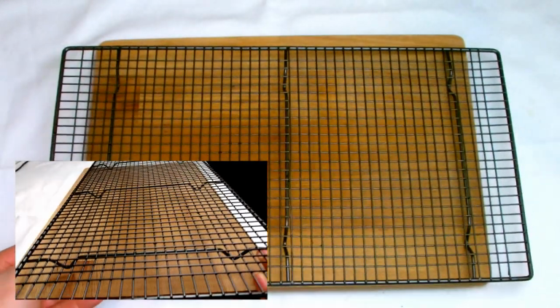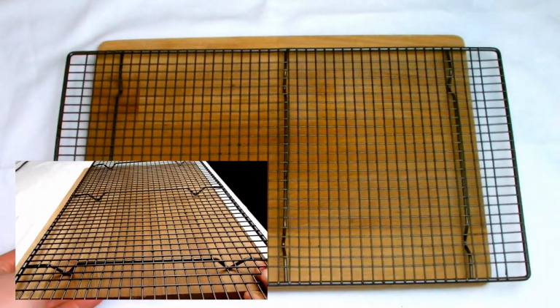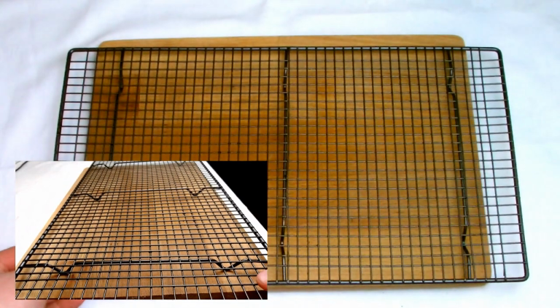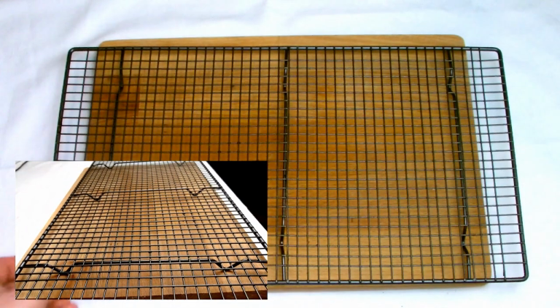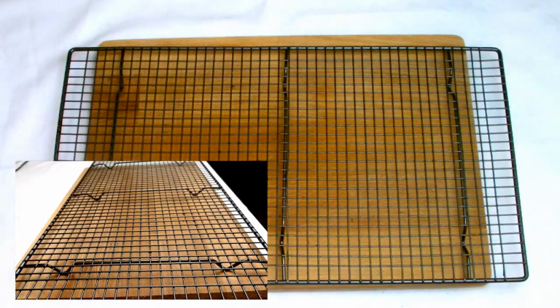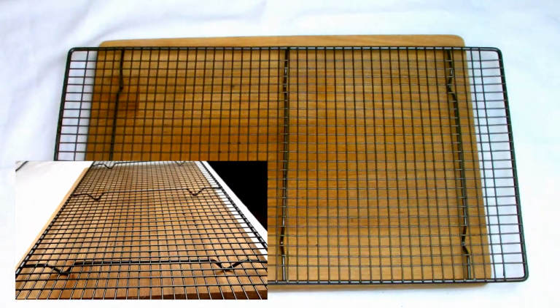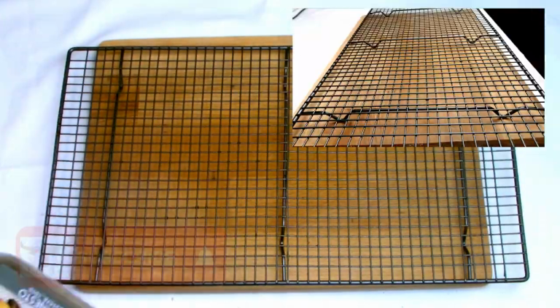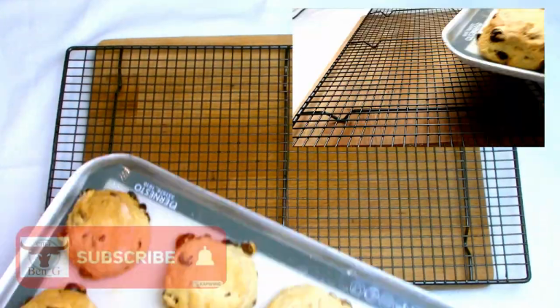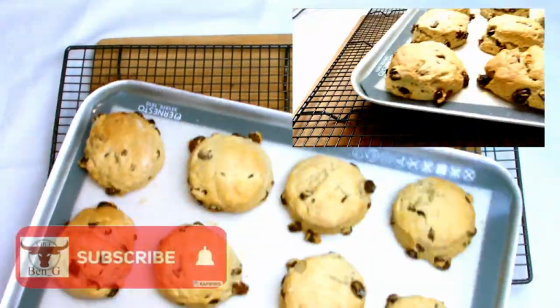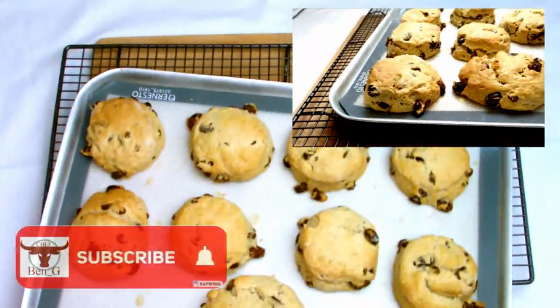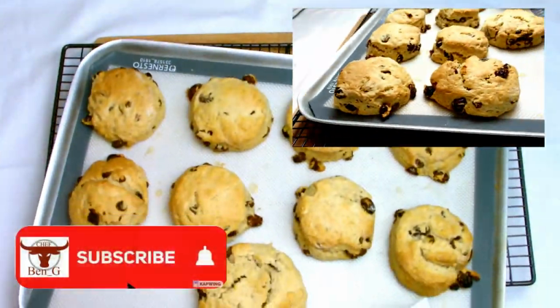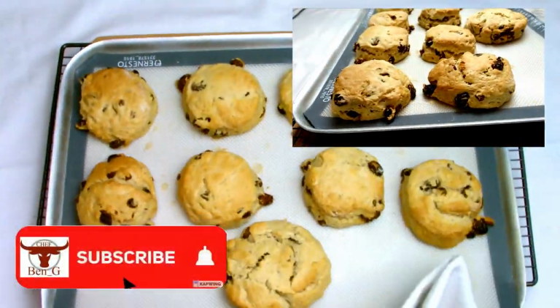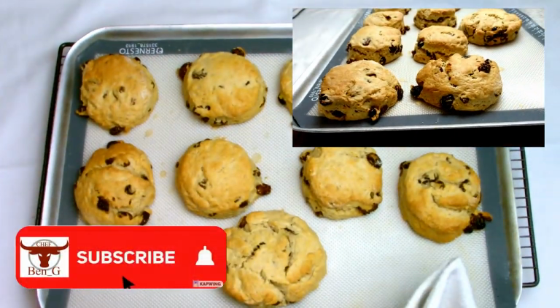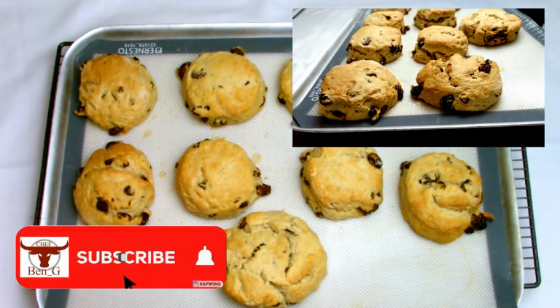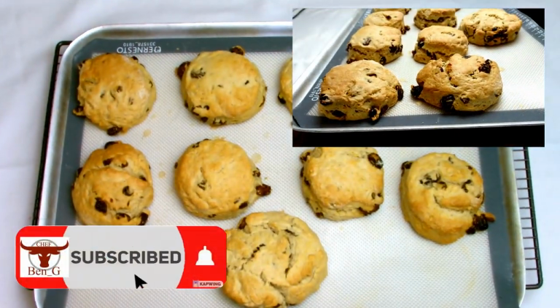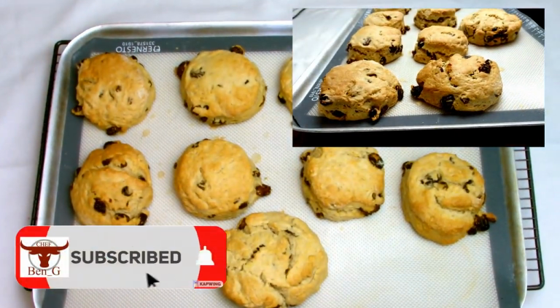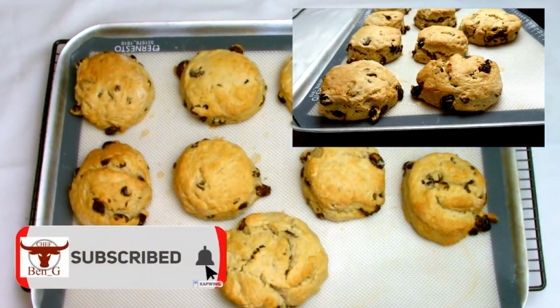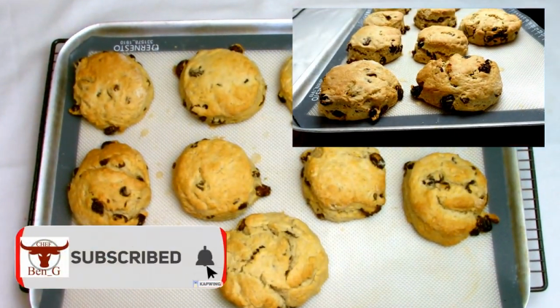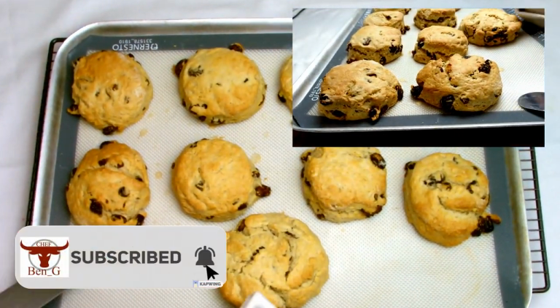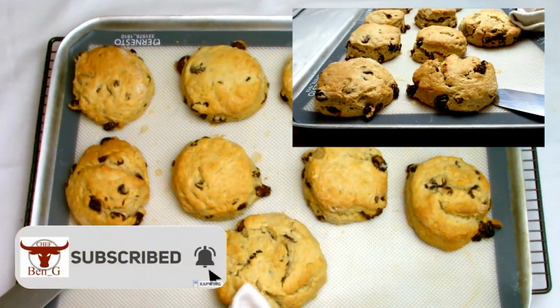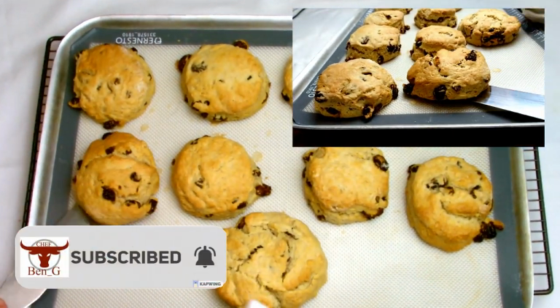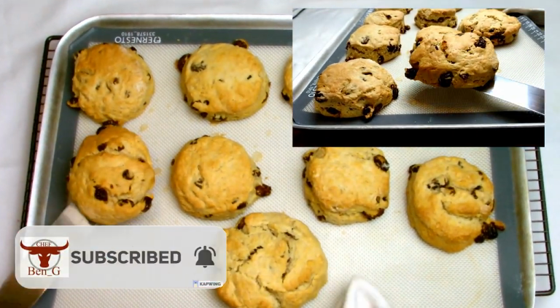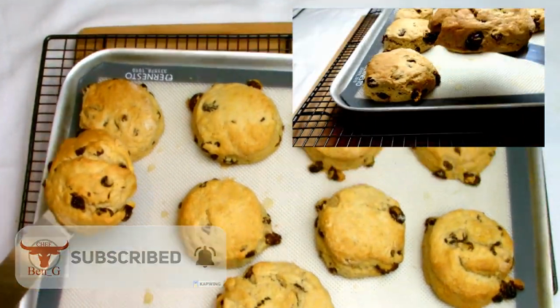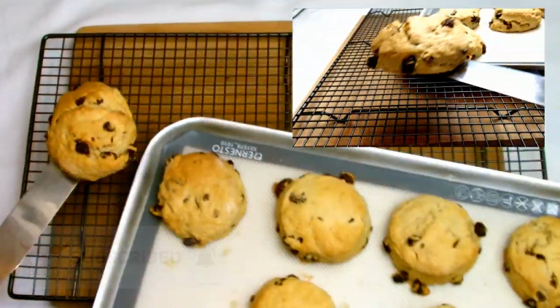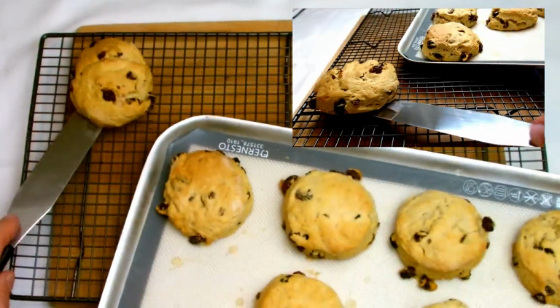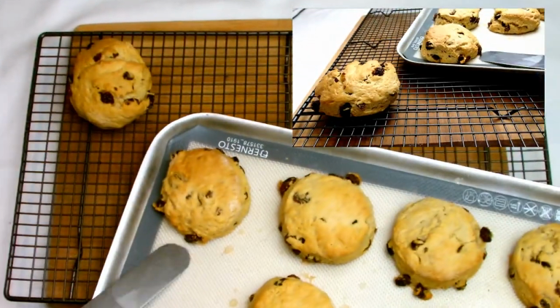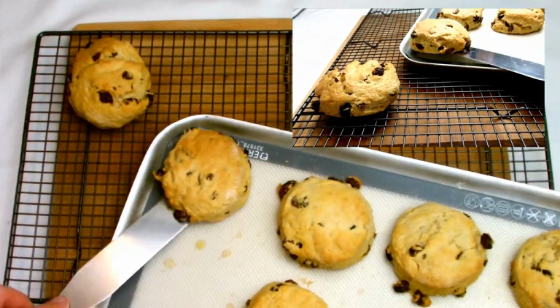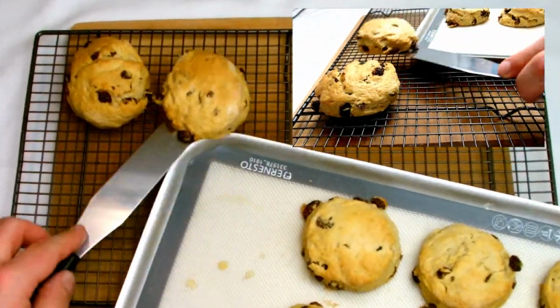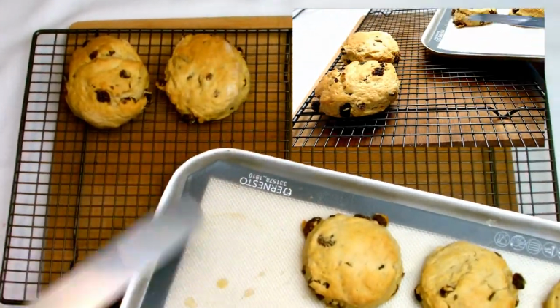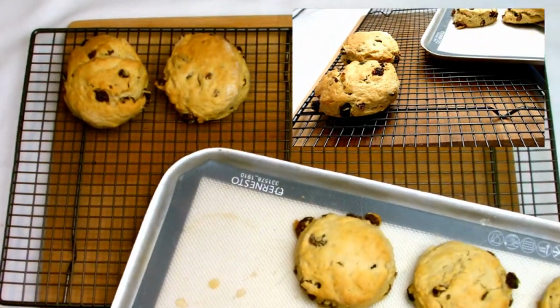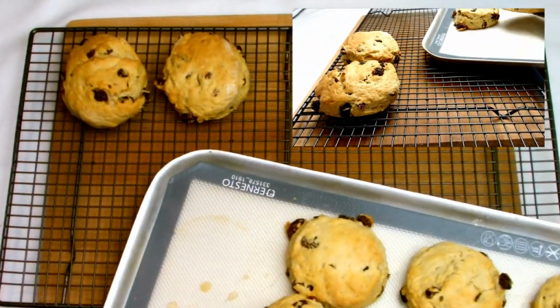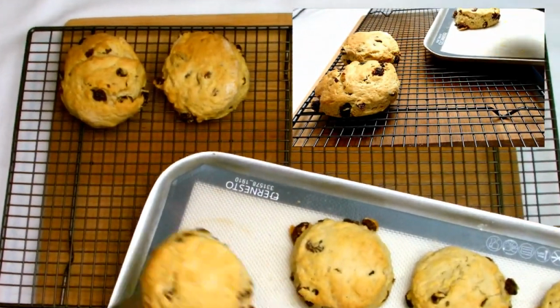Once your scones are nice and golden, remove from the oven and then transfer immediately to a cooling rack to allow them to cool.